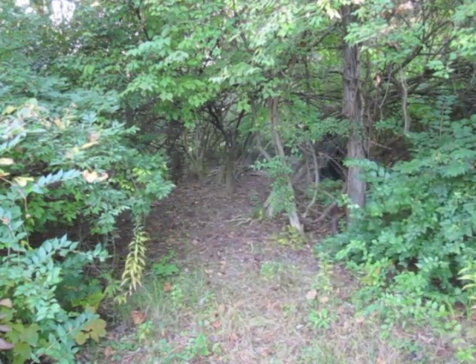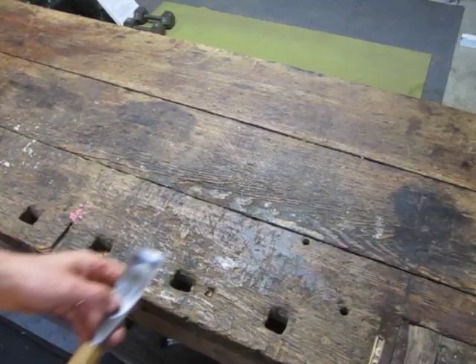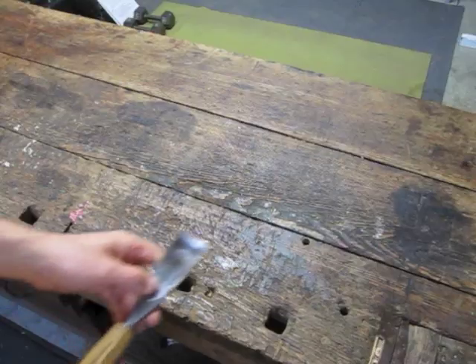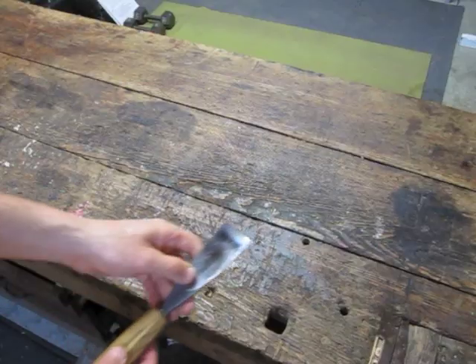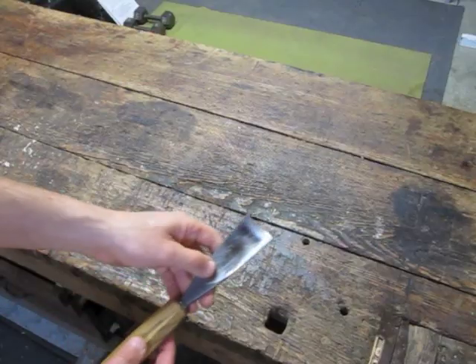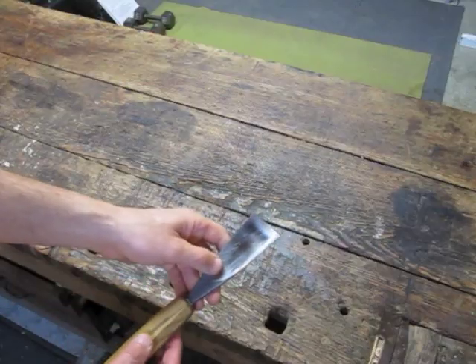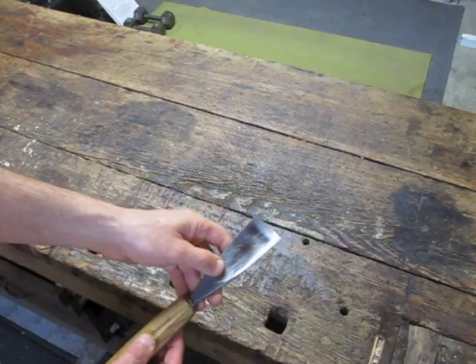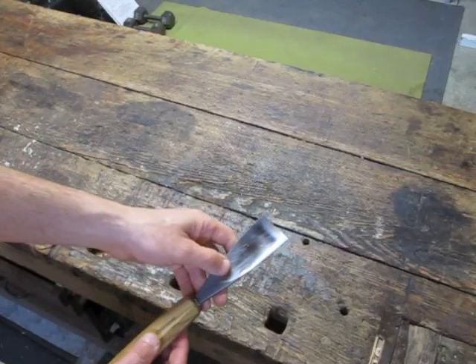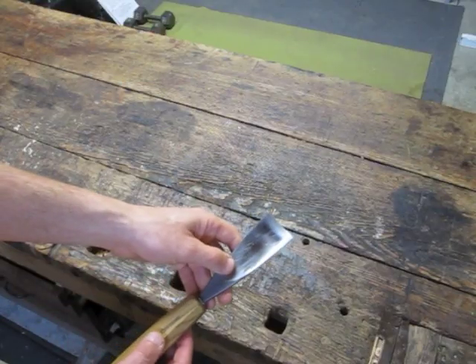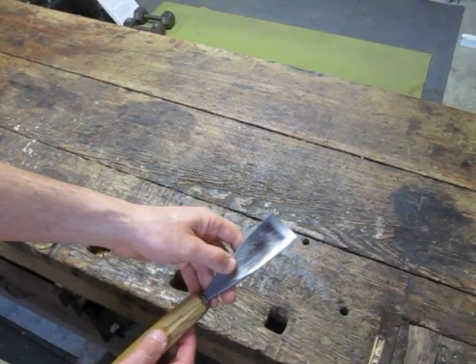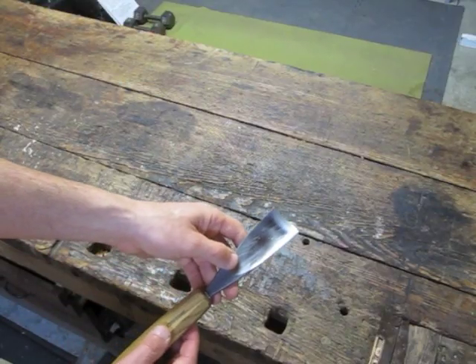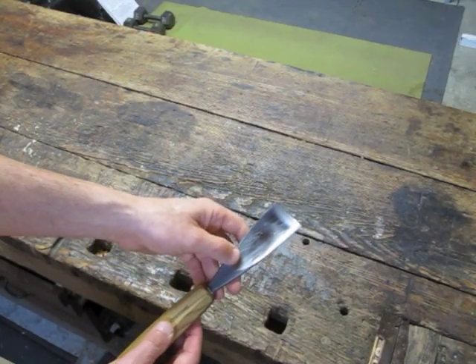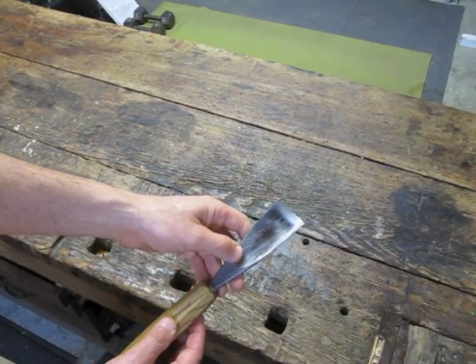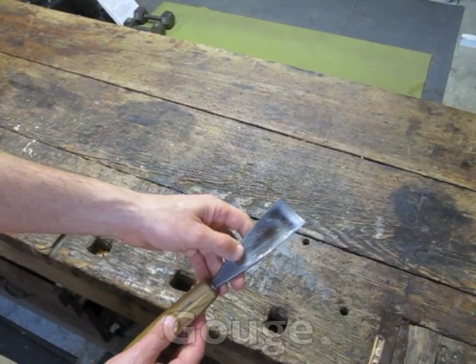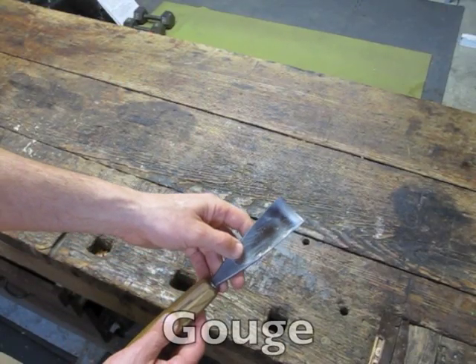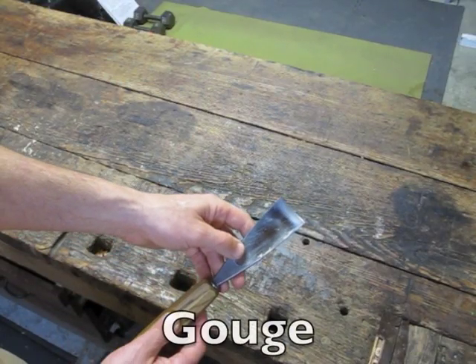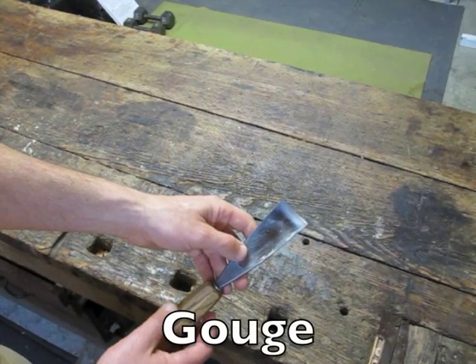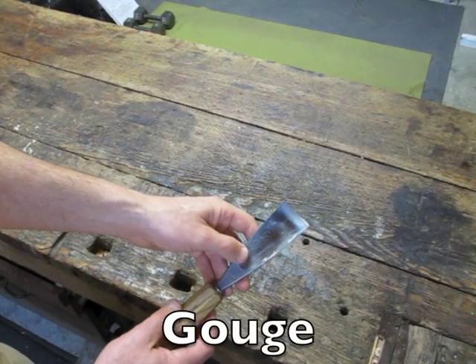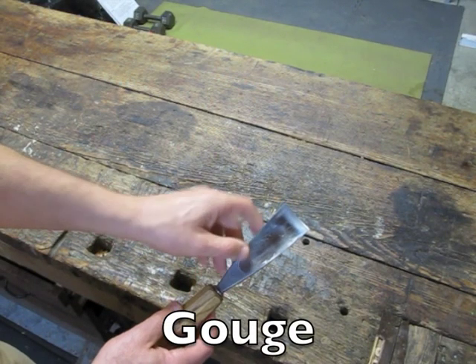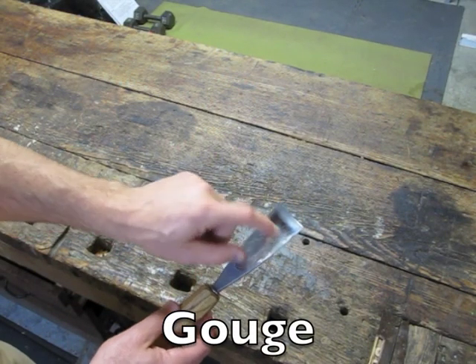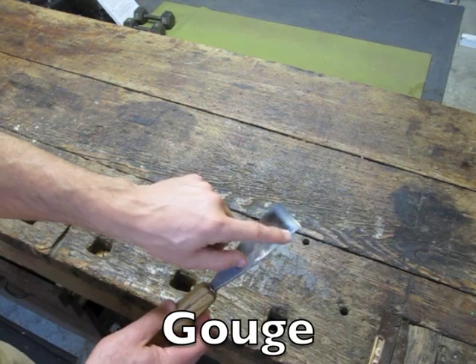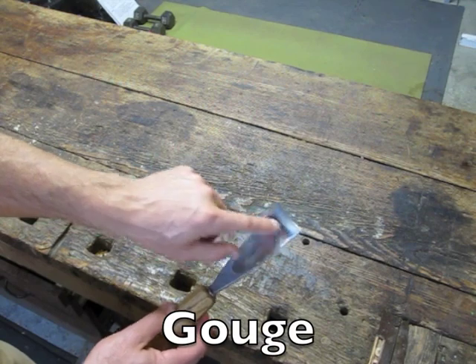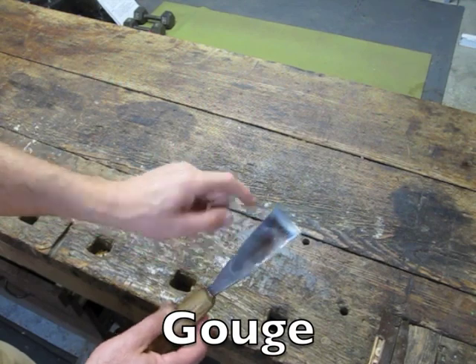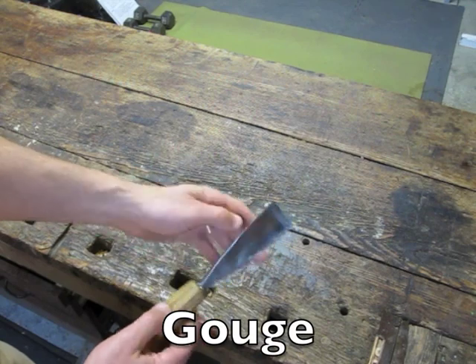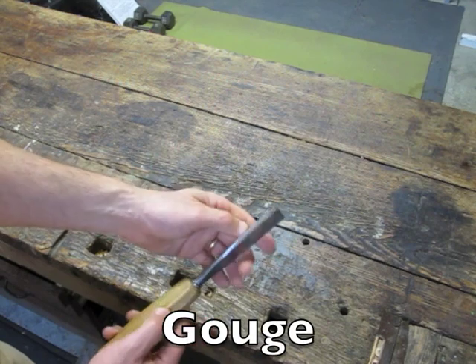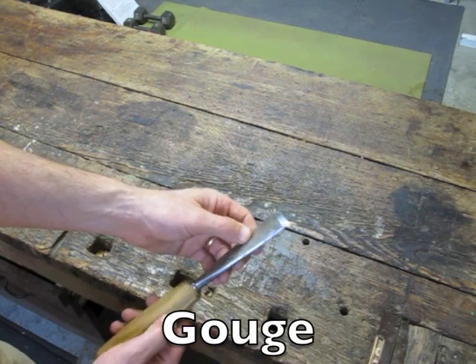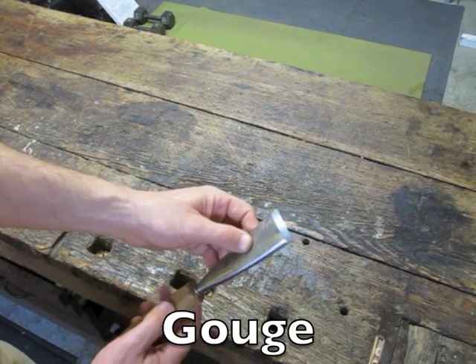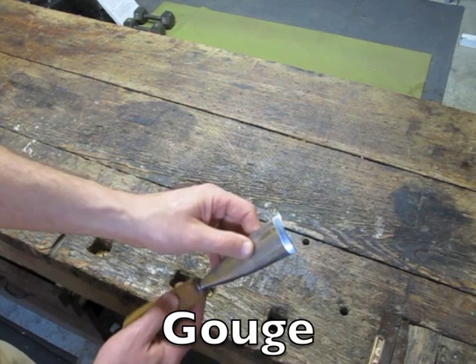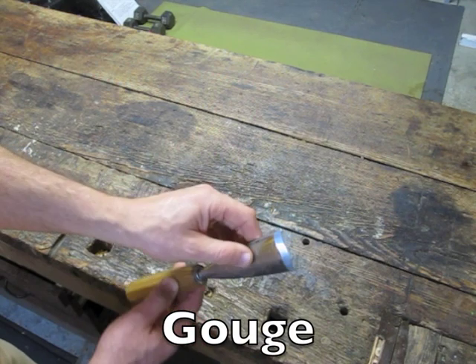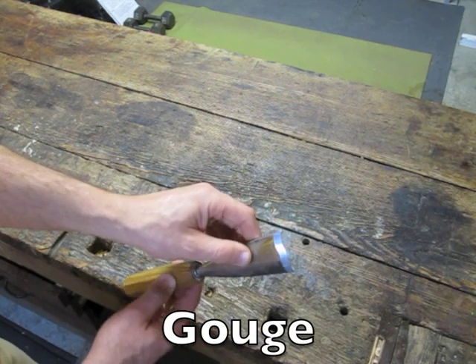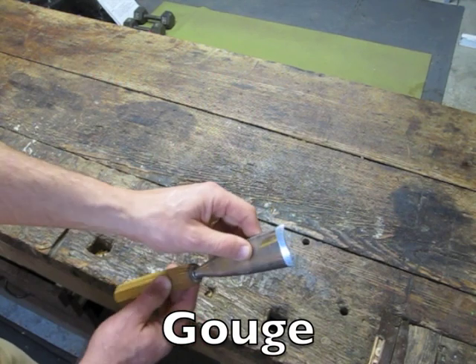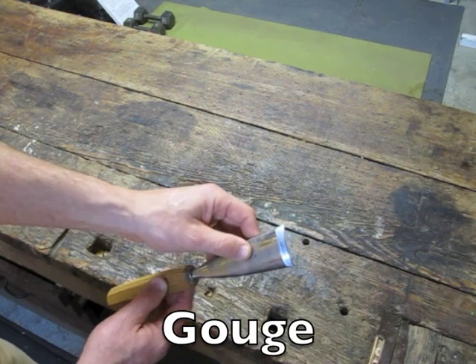For some of the finer carving, I use this gouge. It's curved and it has a reverse bevel.